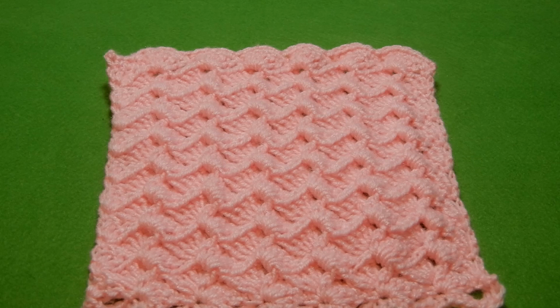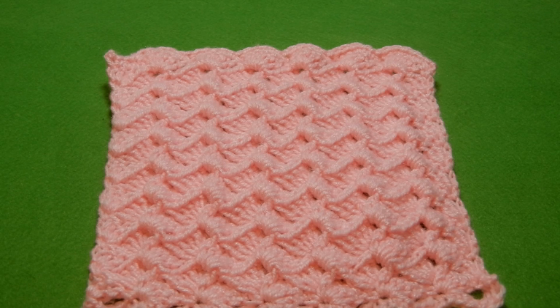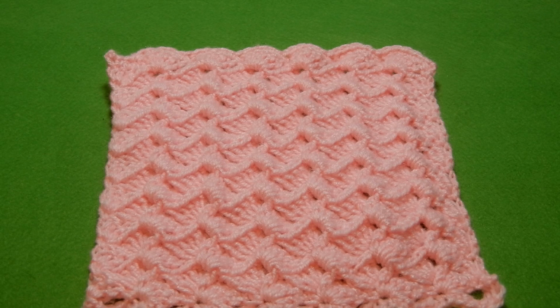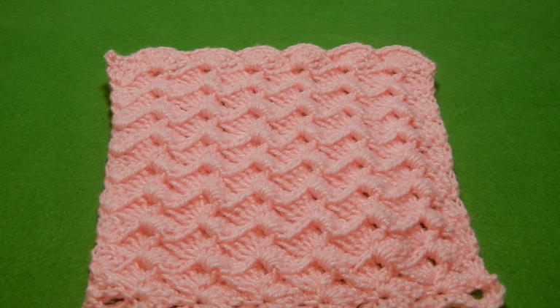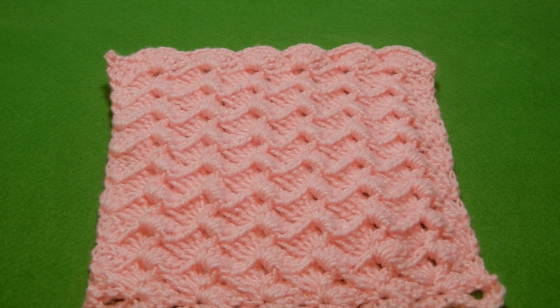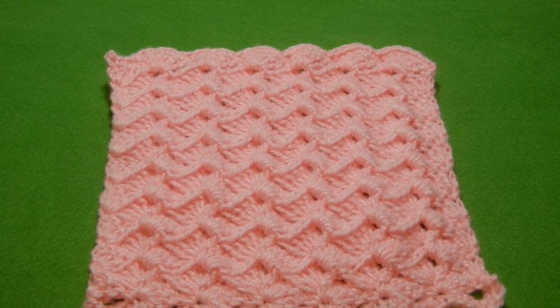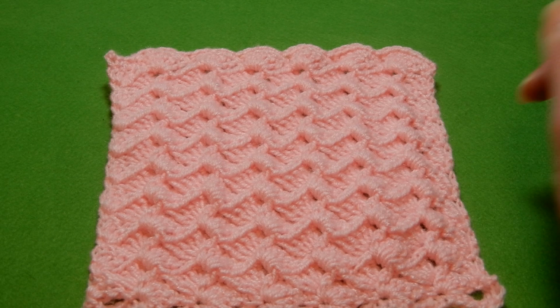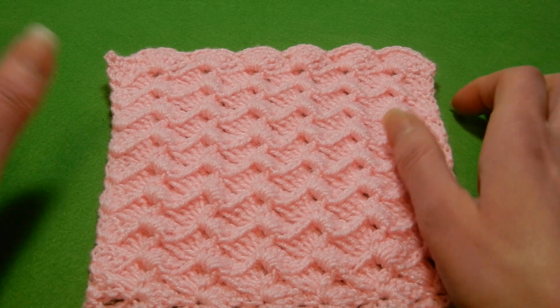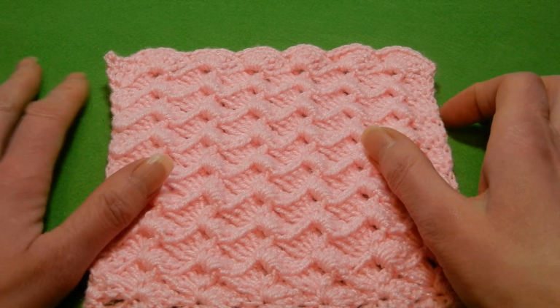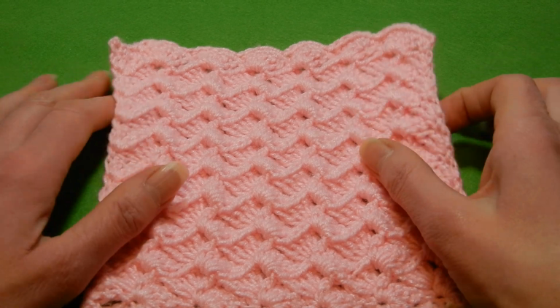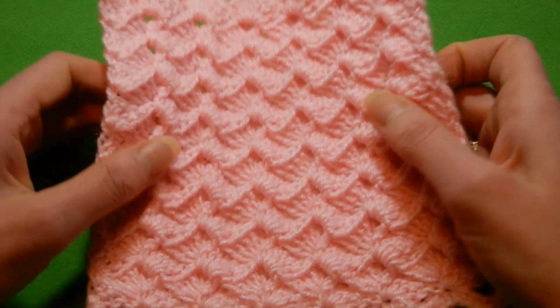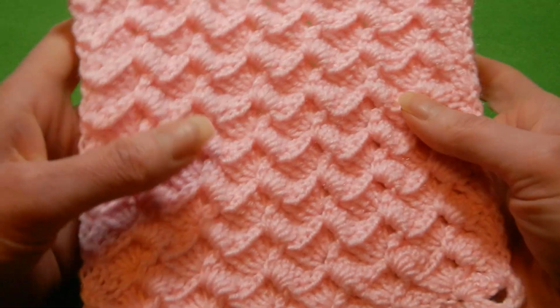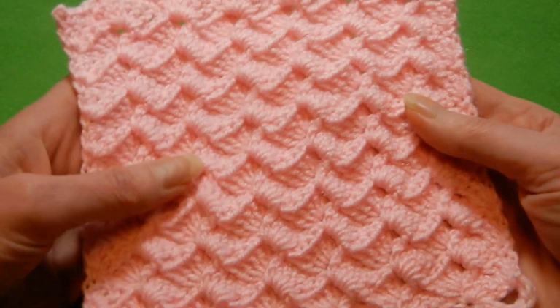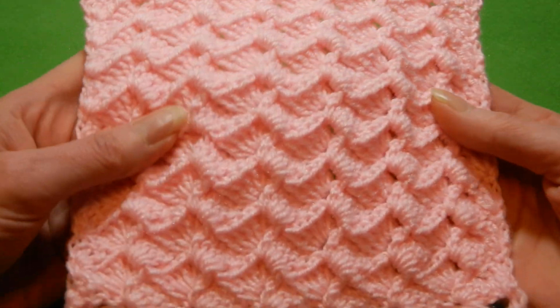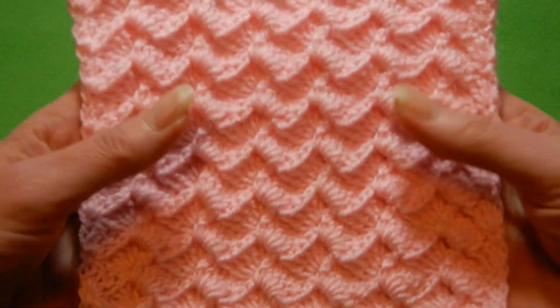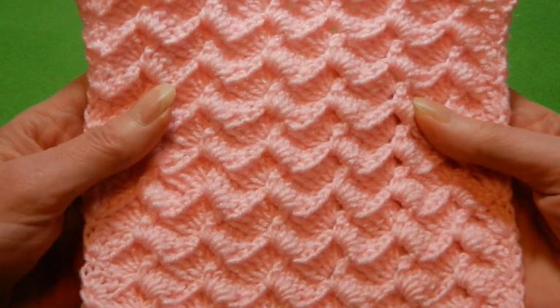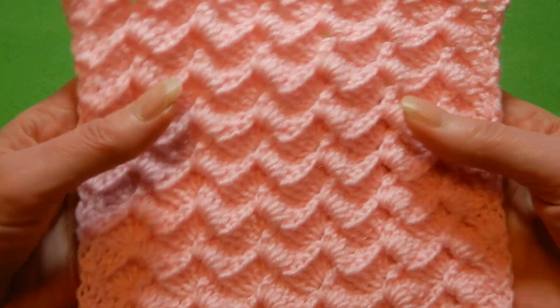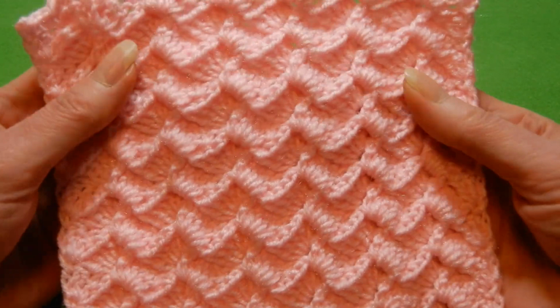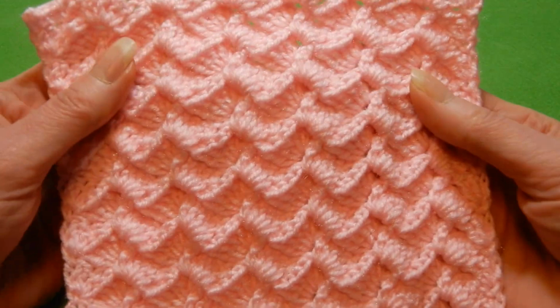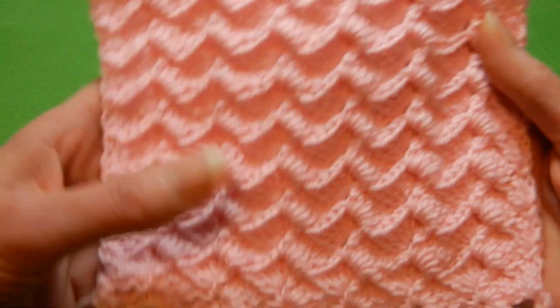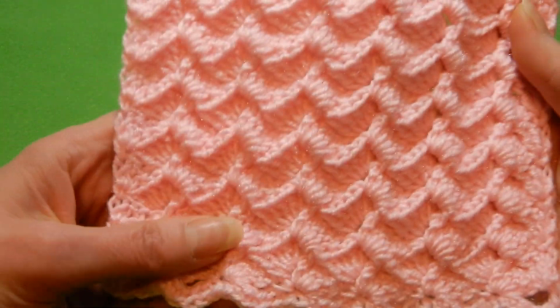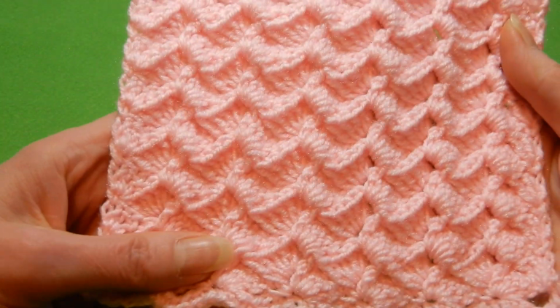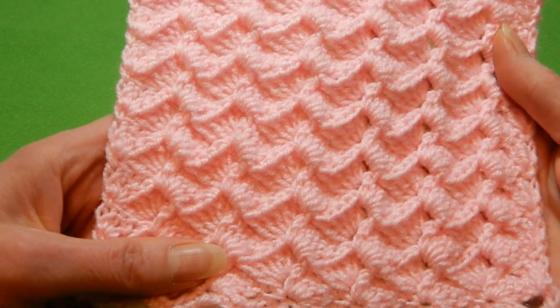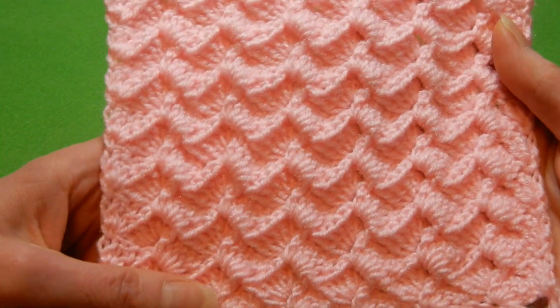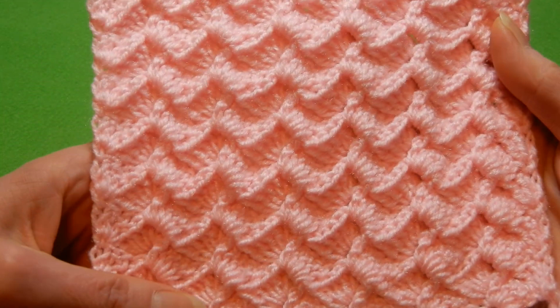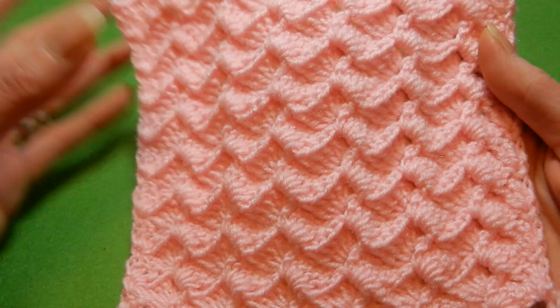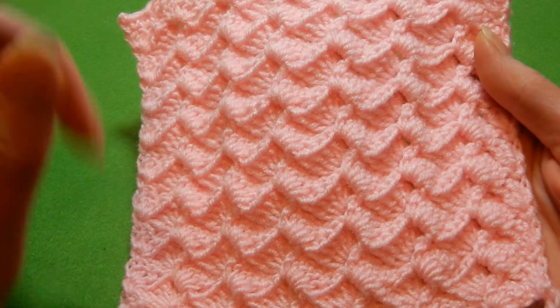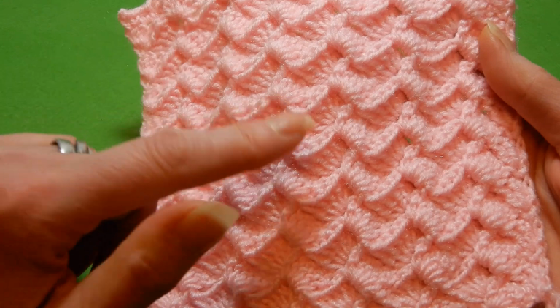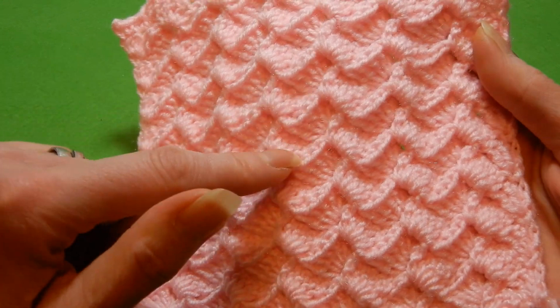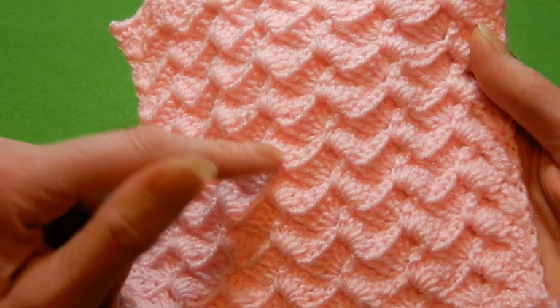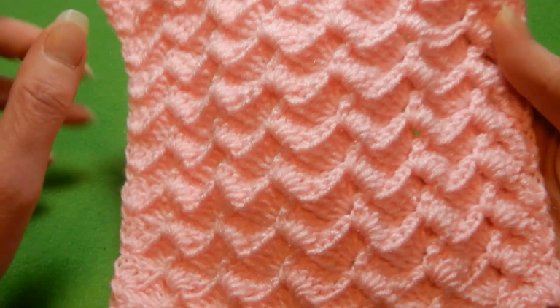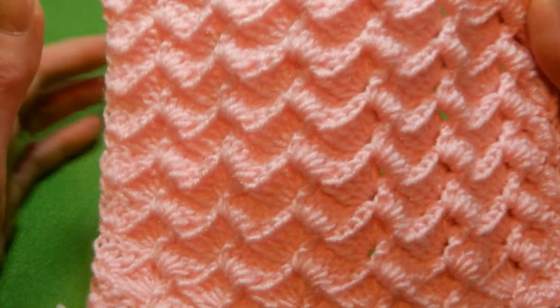Hello and welcome to my channel. I wanted to show you a stitch, a very easy stitch, one row repeat.